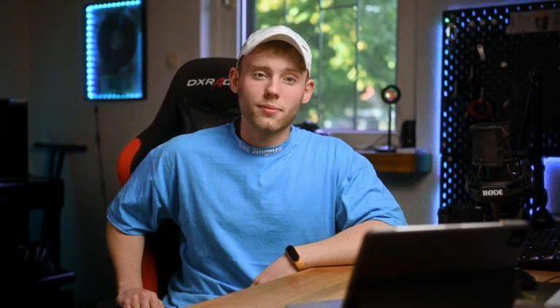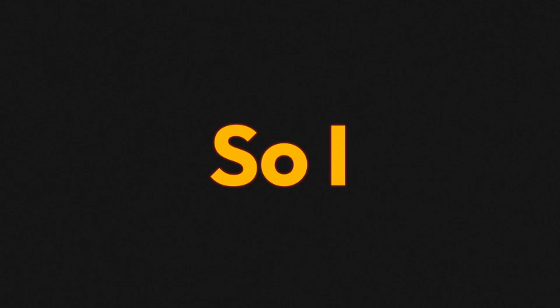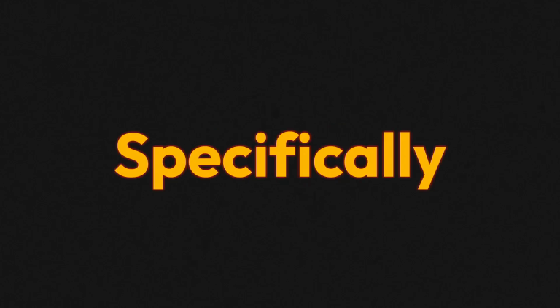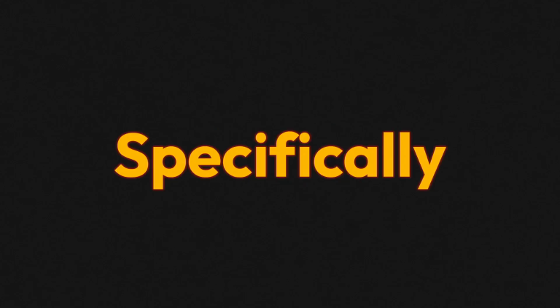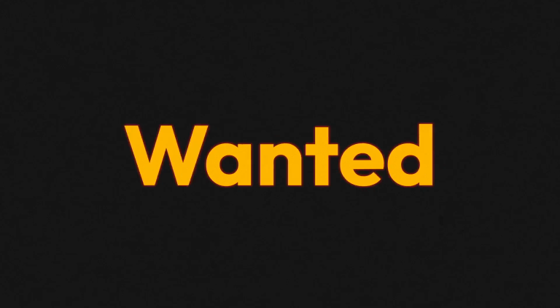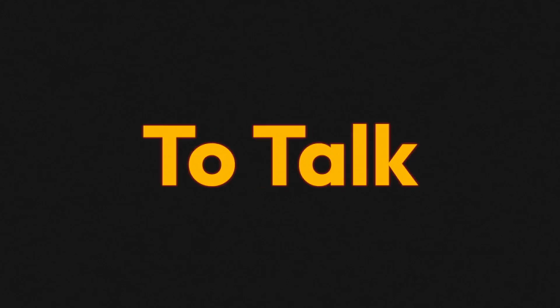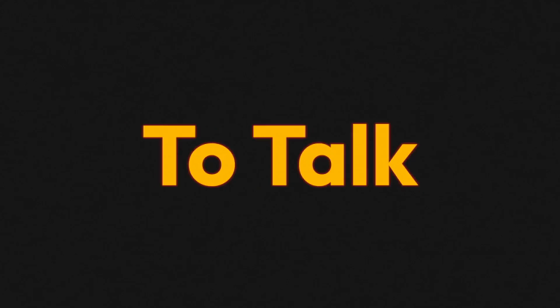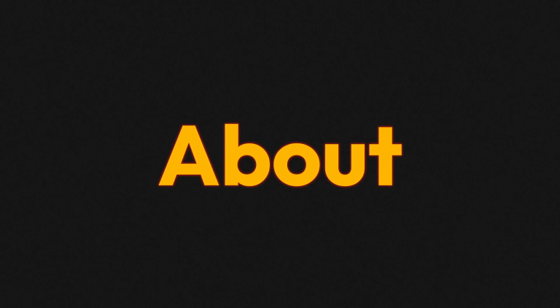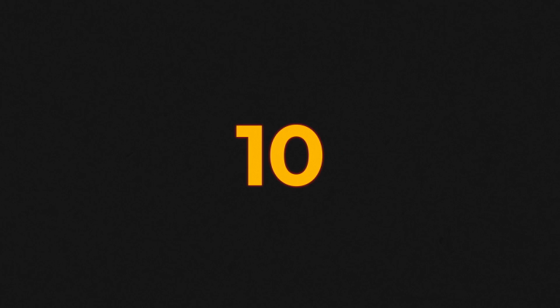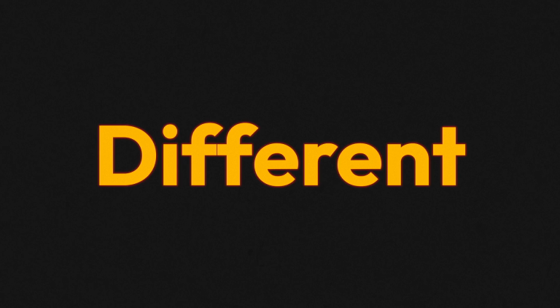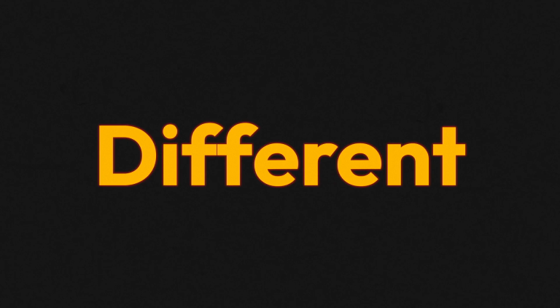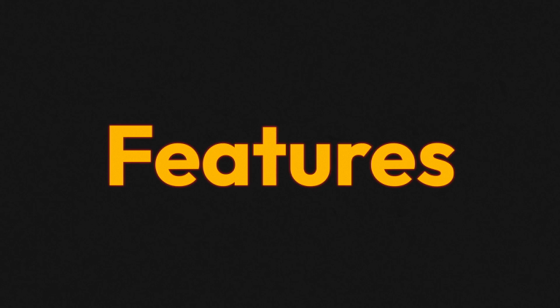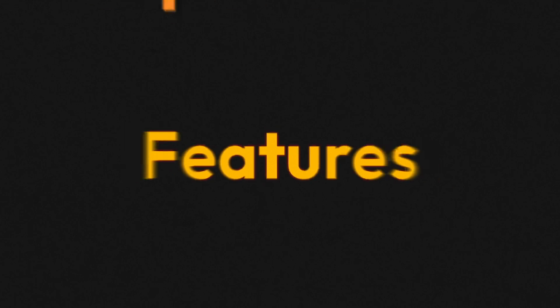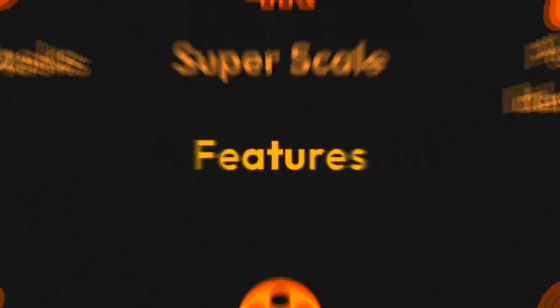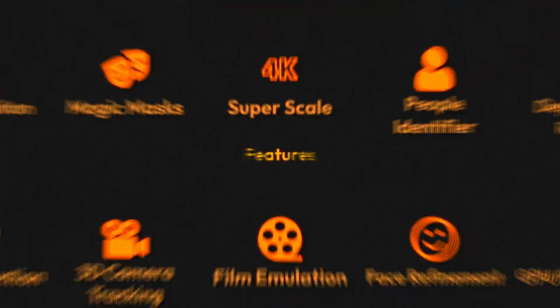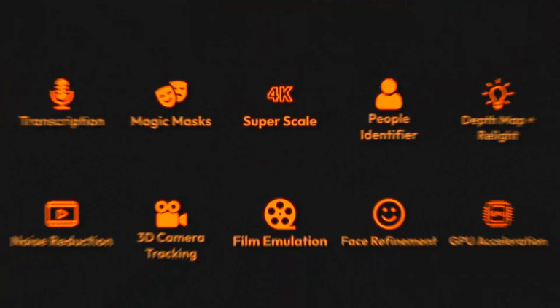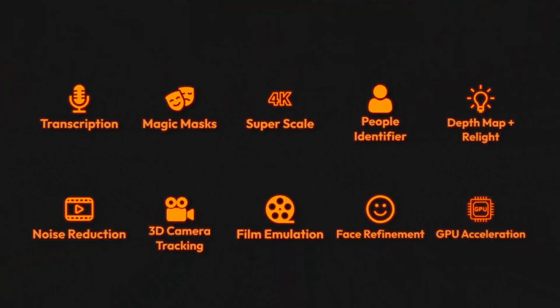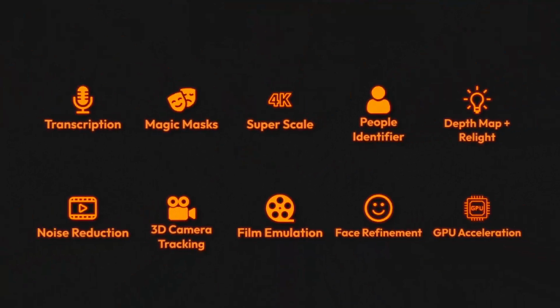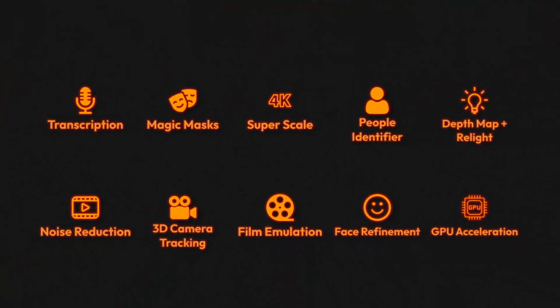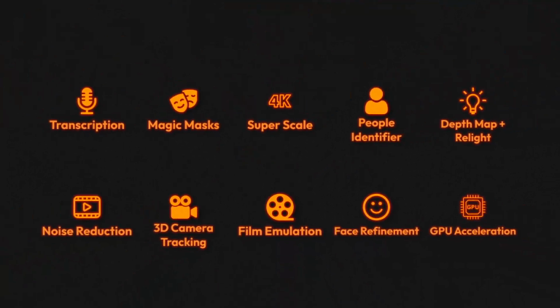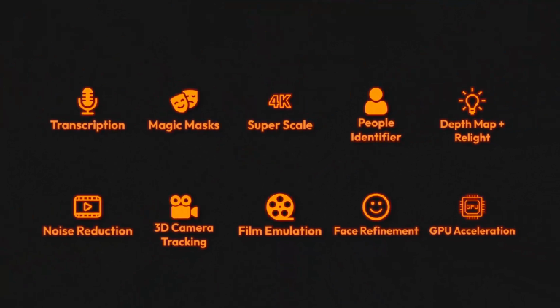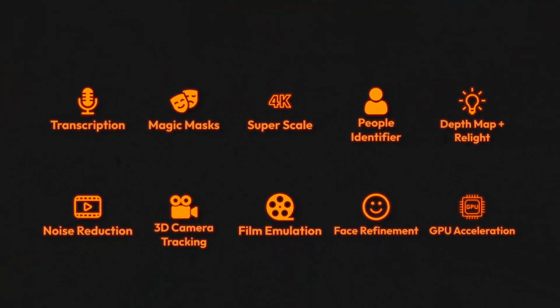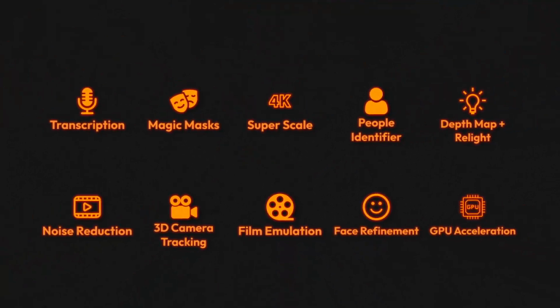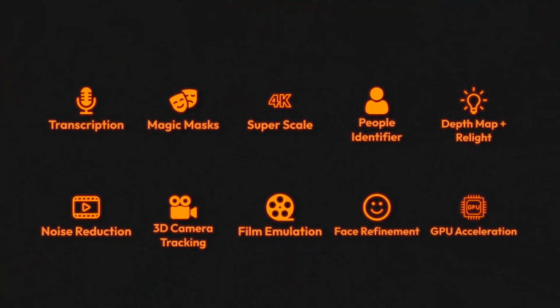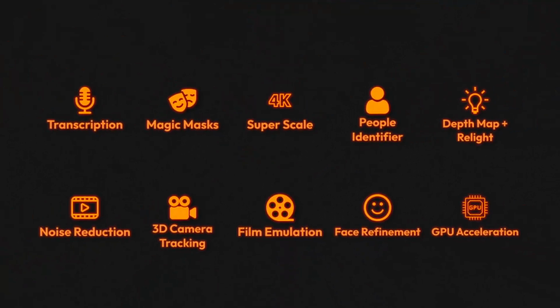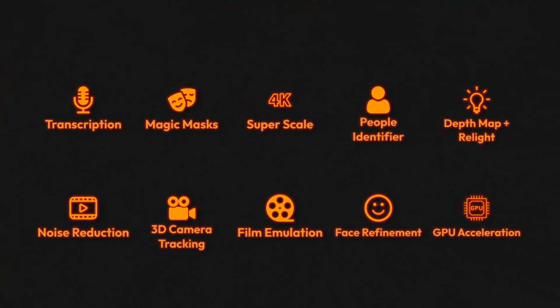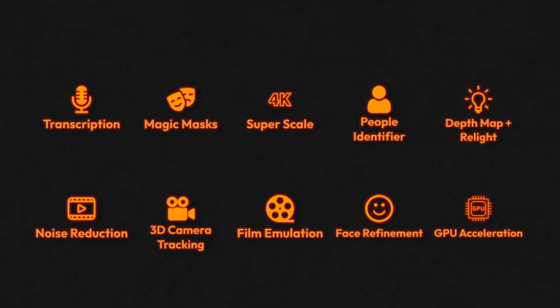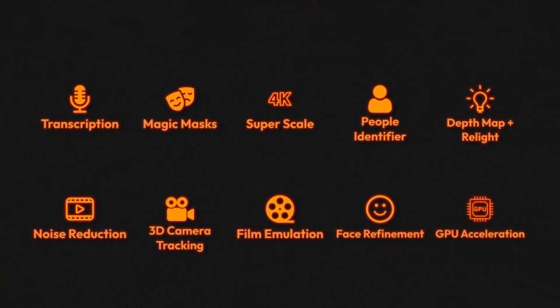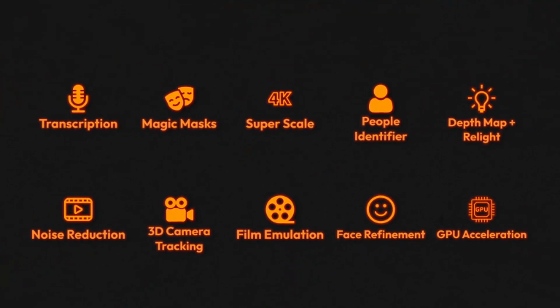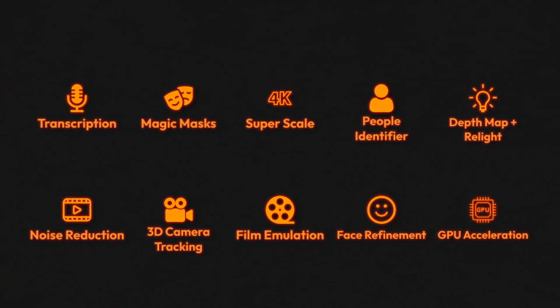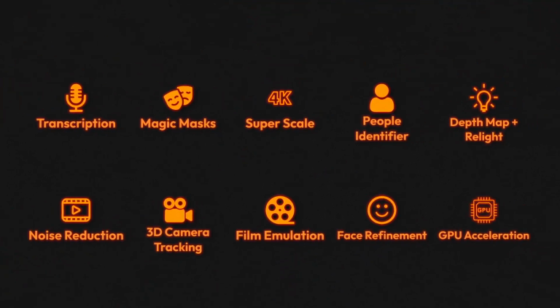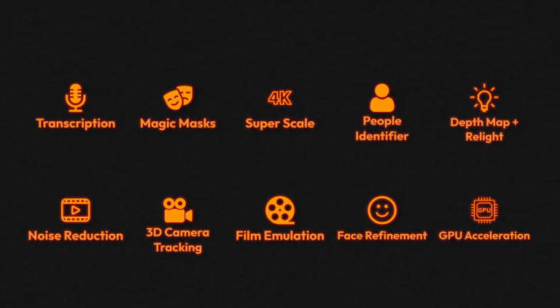I specifically wanted to talk about 10 different features that are very appealing, no matter if you're doing personal projects or professional client work.